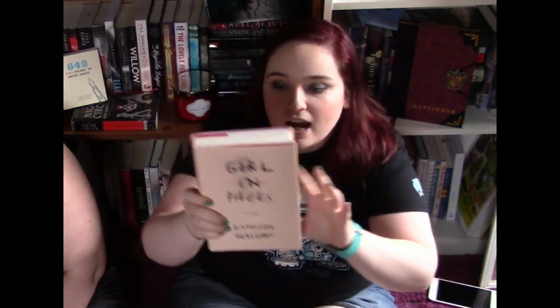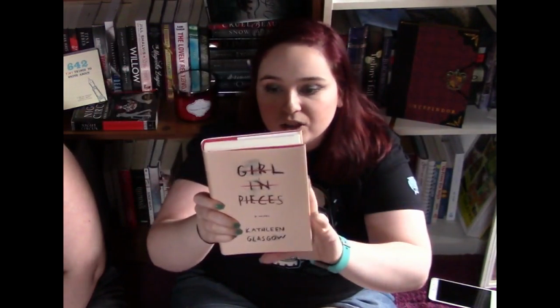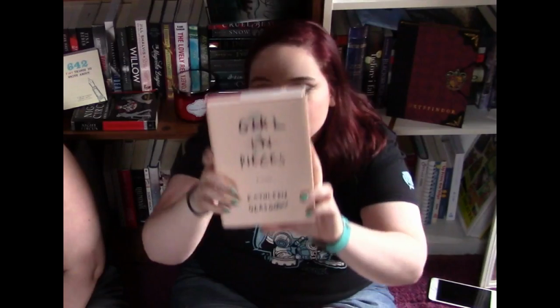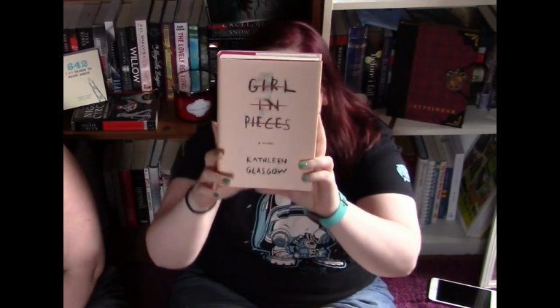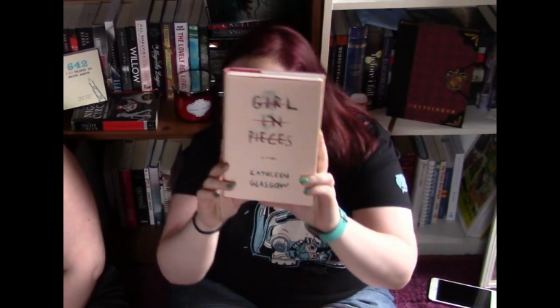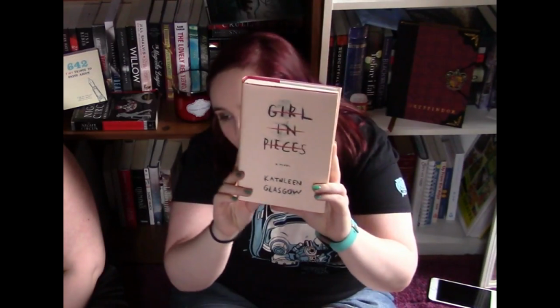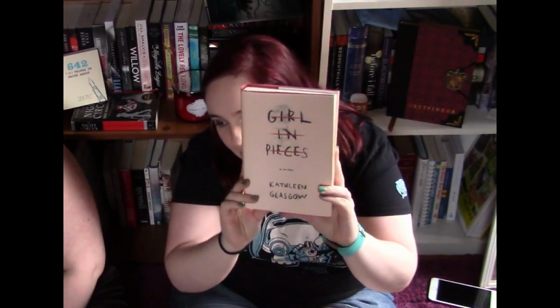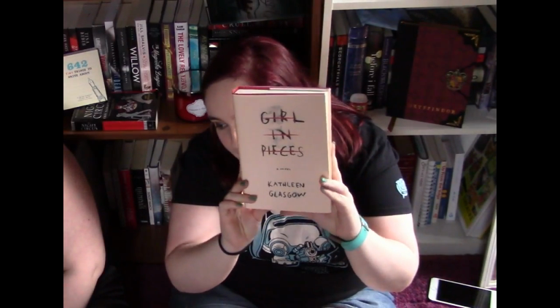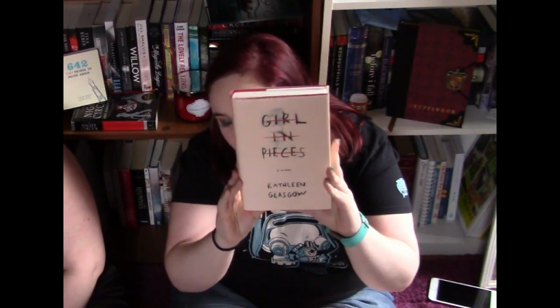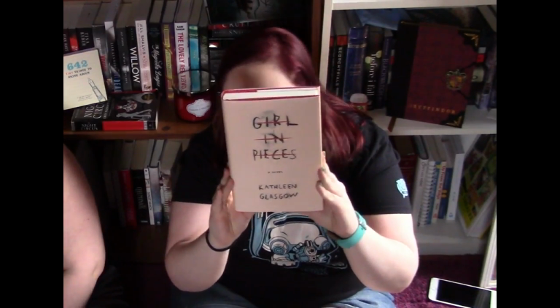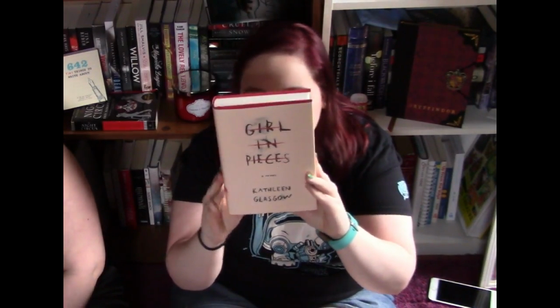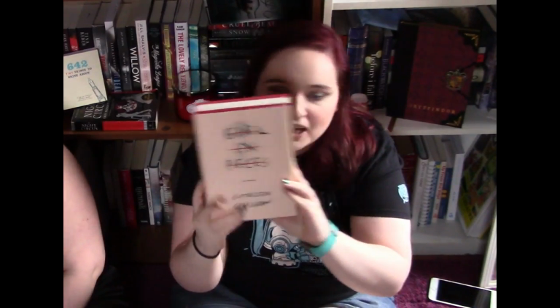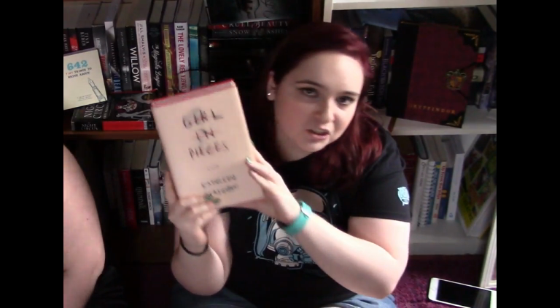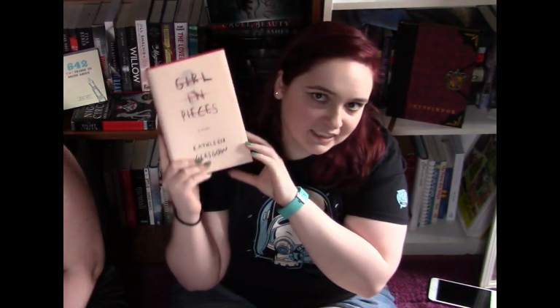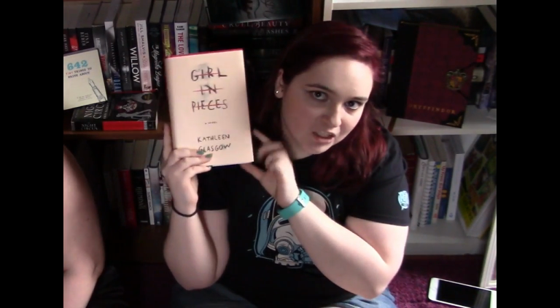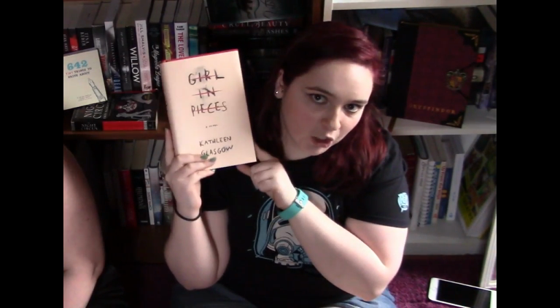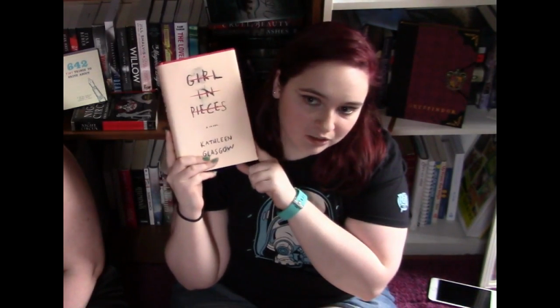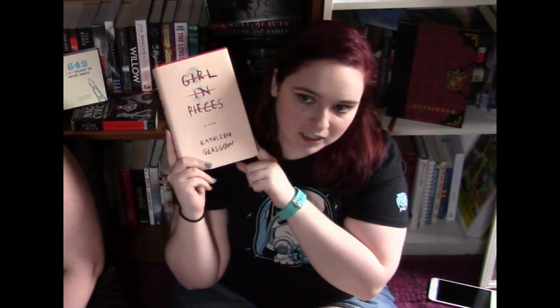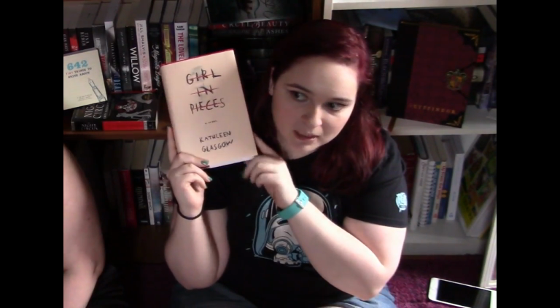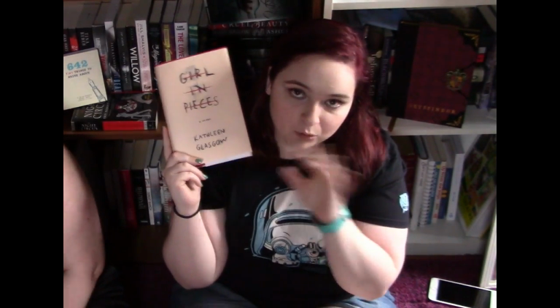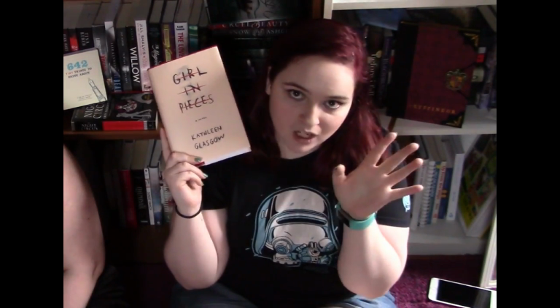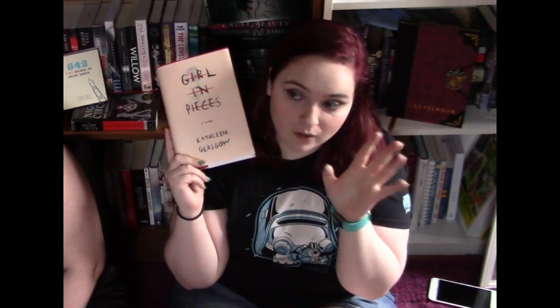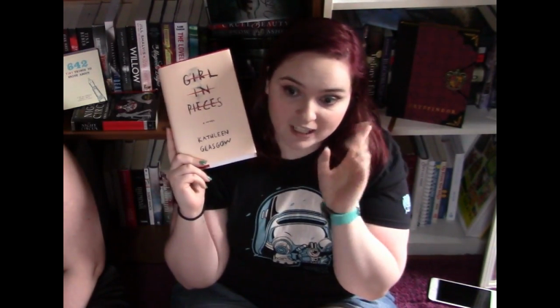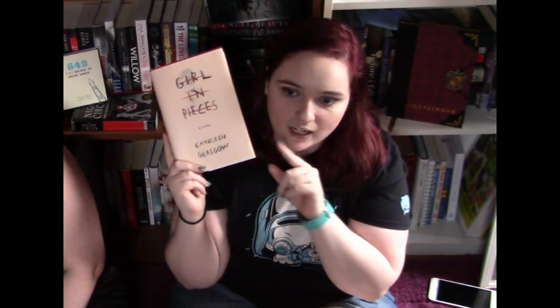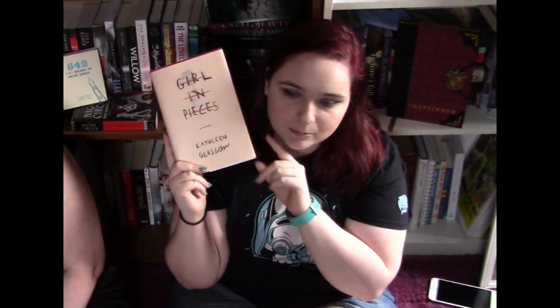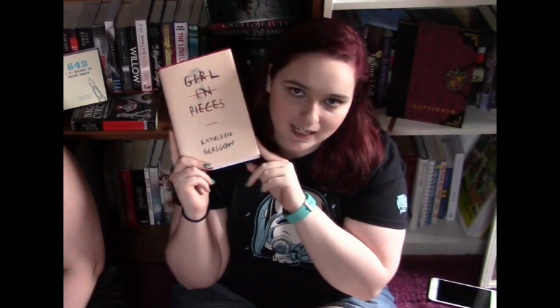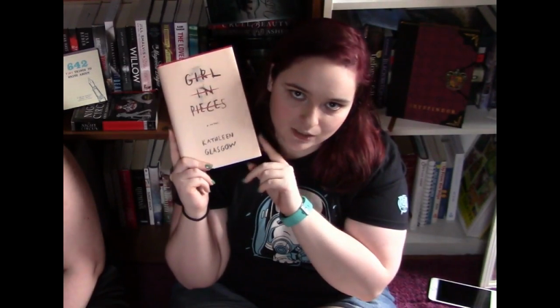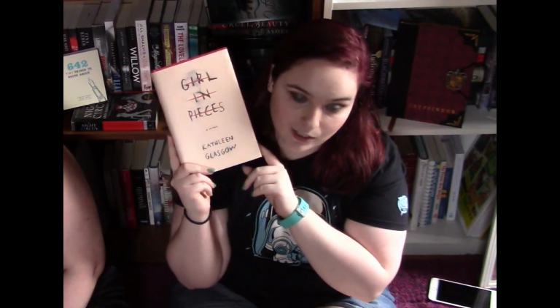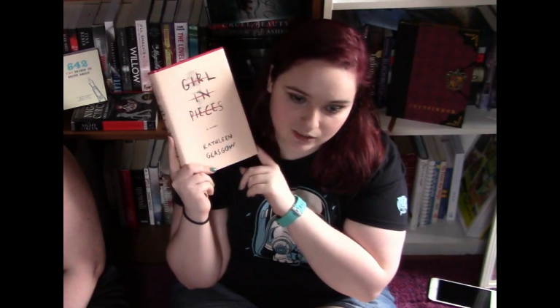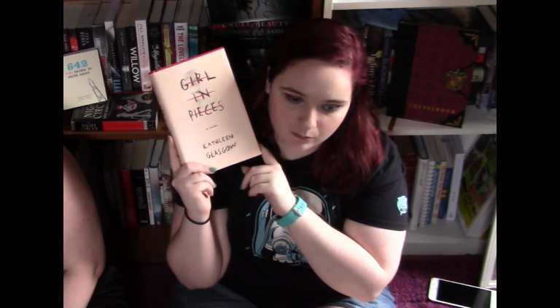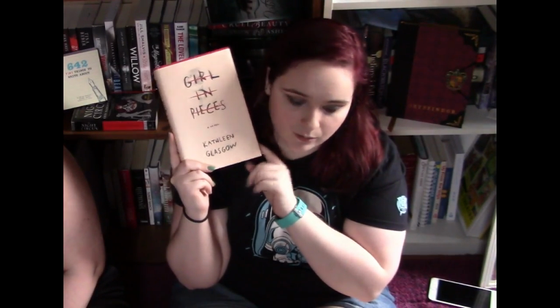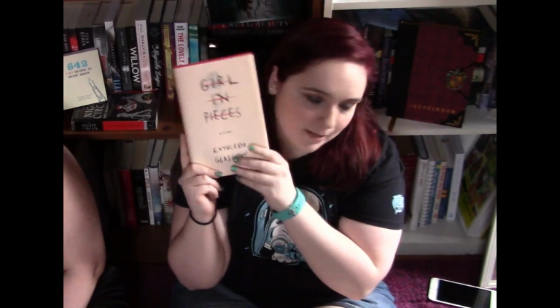The last book I have for January is Girl in Pieces by Kathleen Glasgow. I've heard so much about this, and I actually entered to get an ARC like many moons ago and I got it, but I gave it to someone else because they really wanted it.